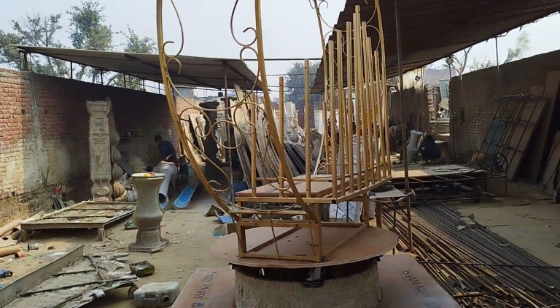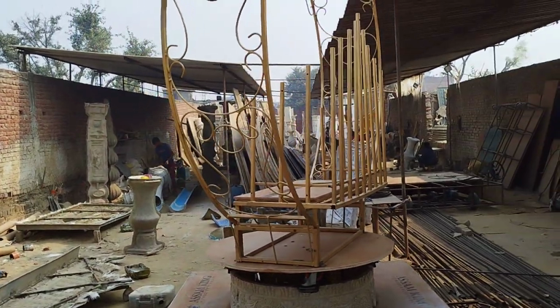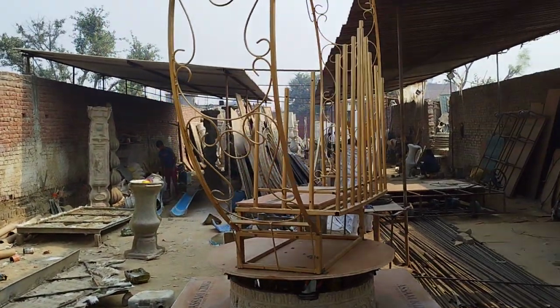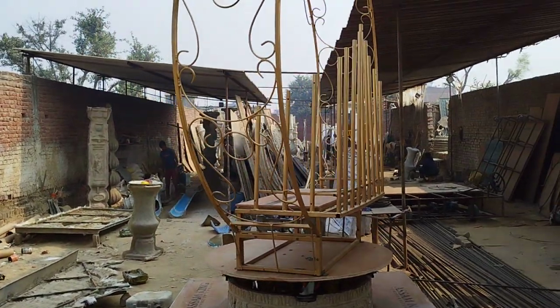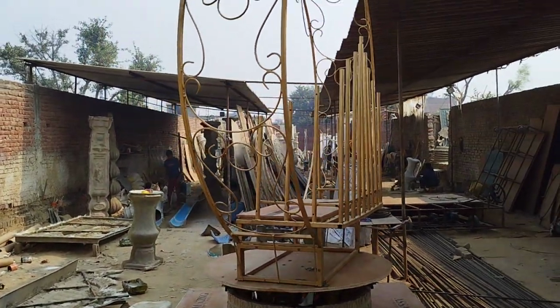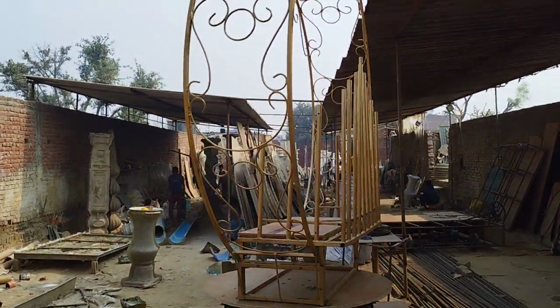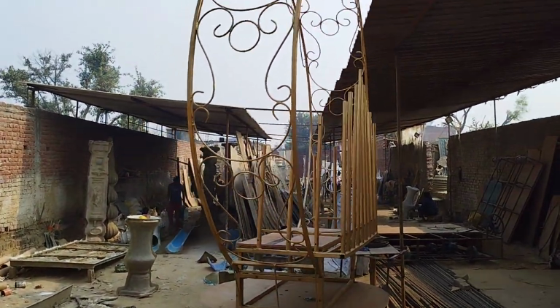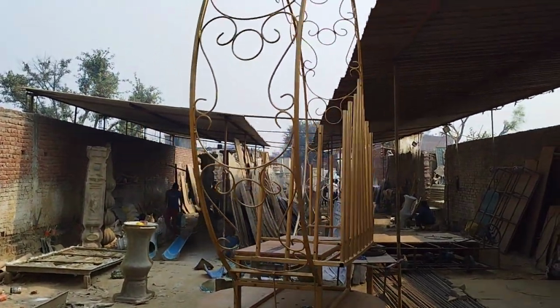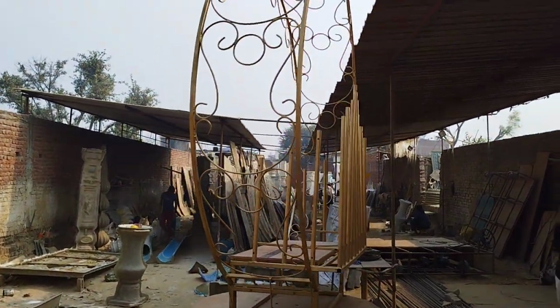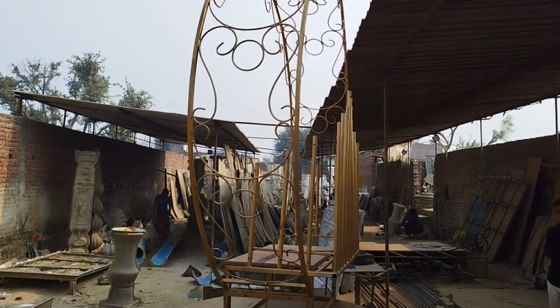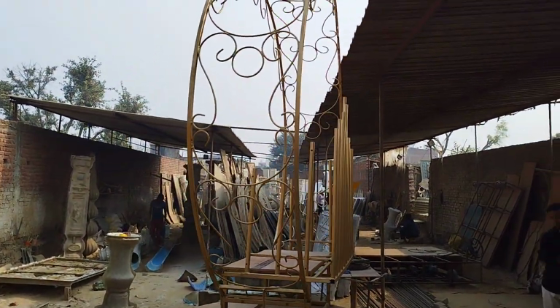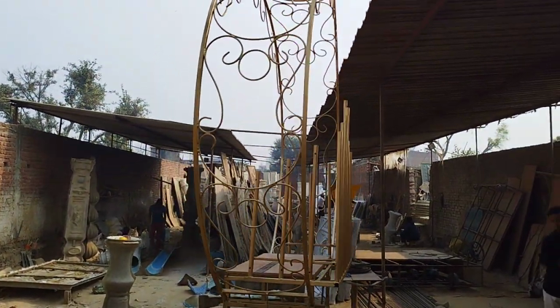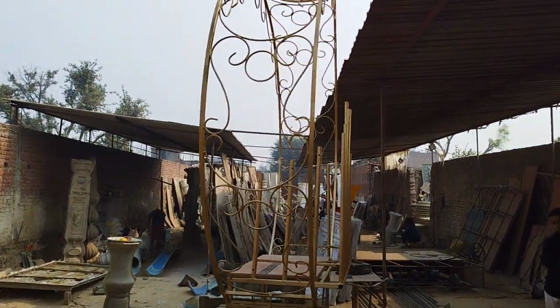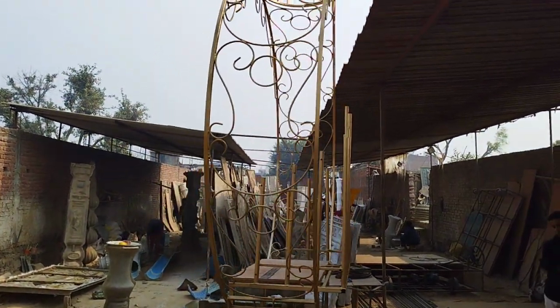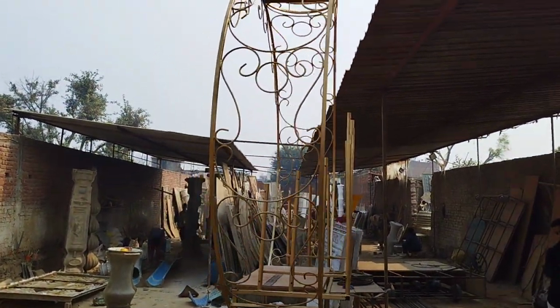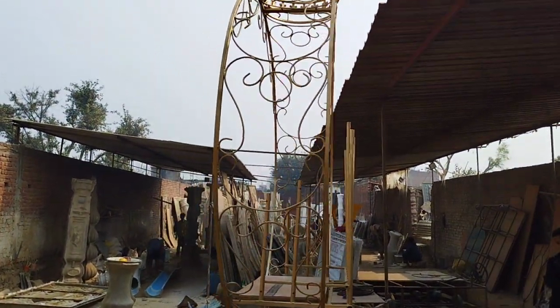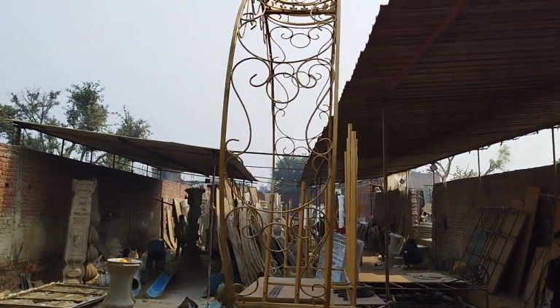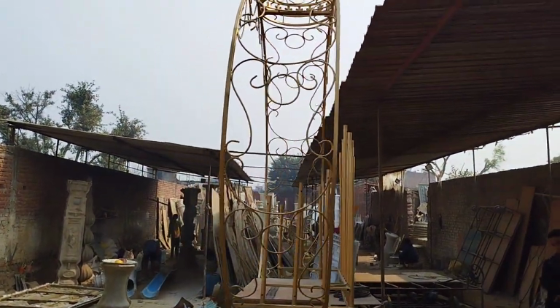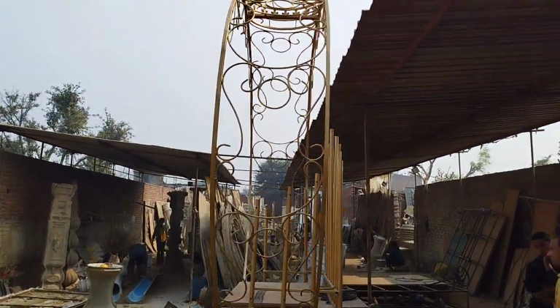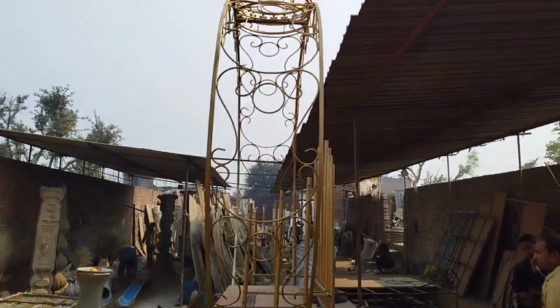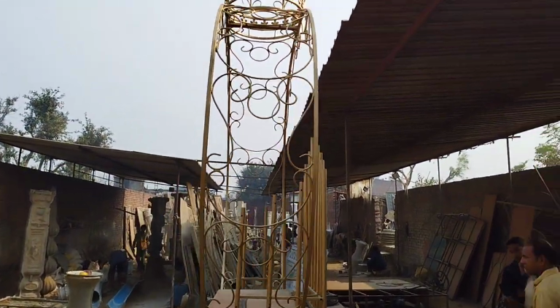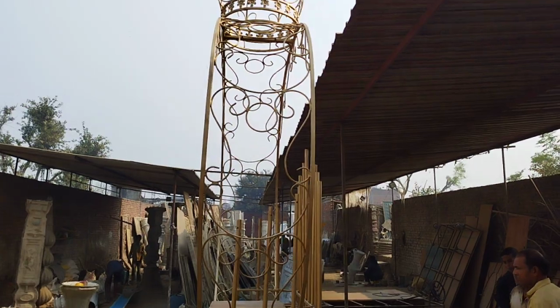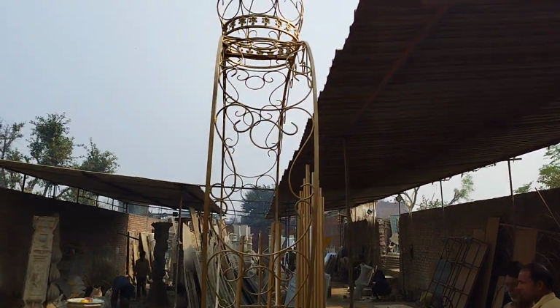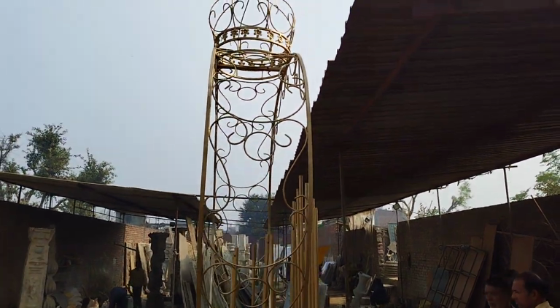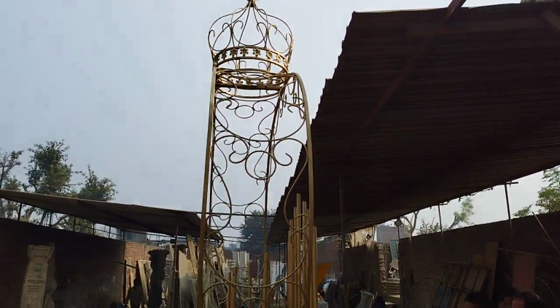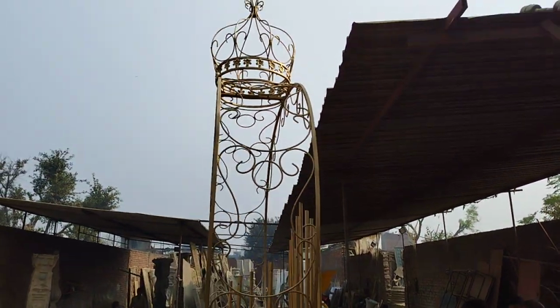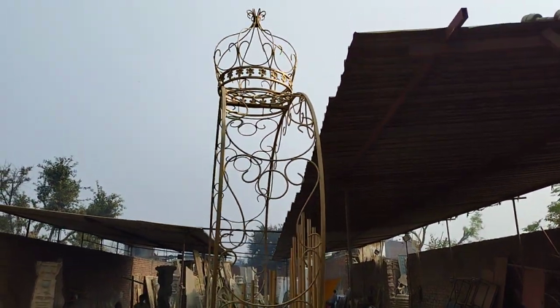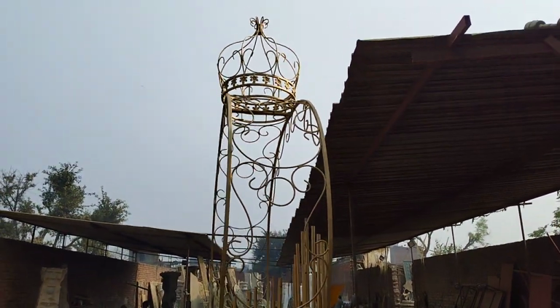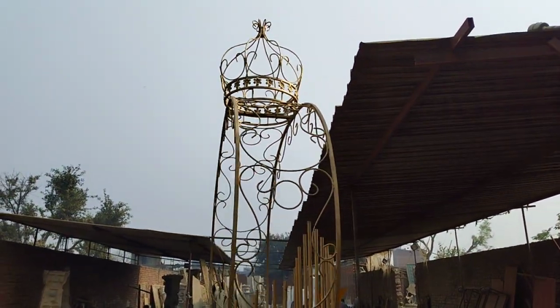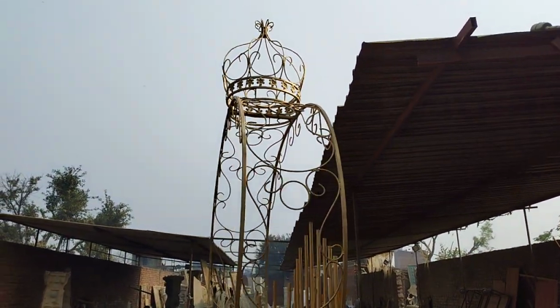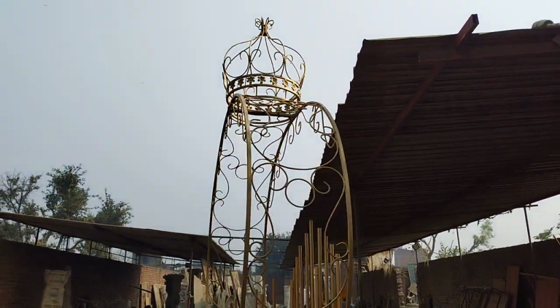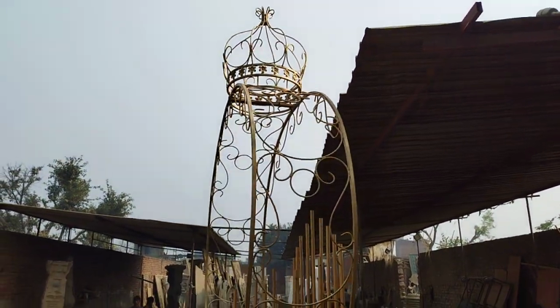This is a very good piece. You can see it in a golden color. This is a good look.